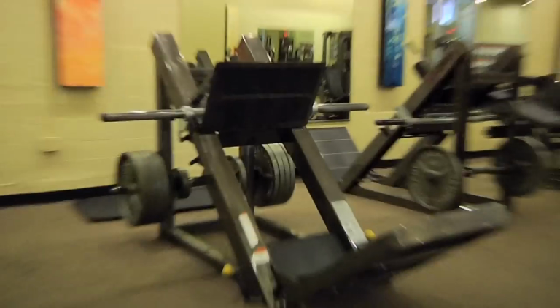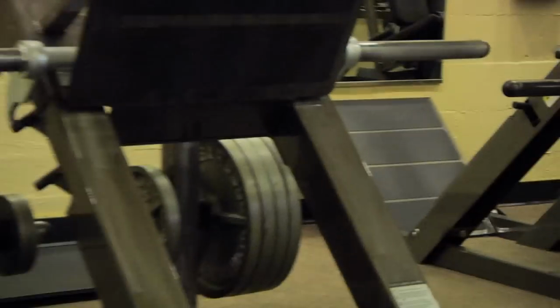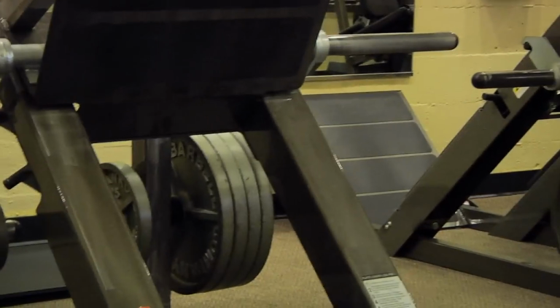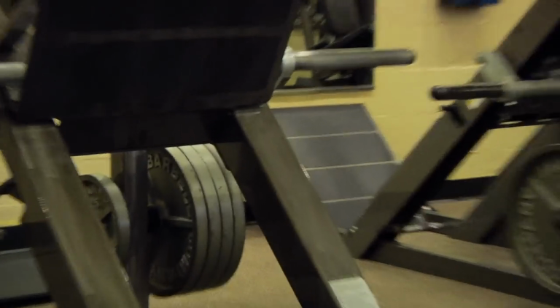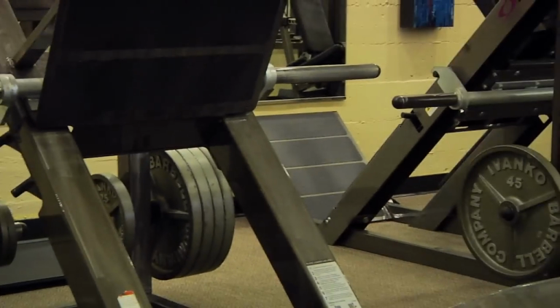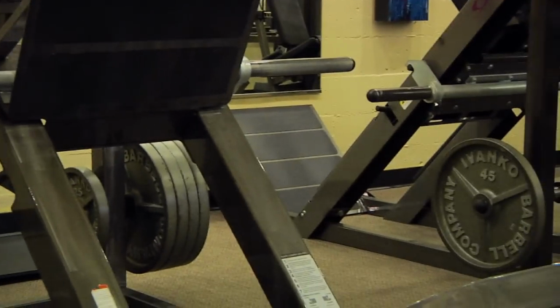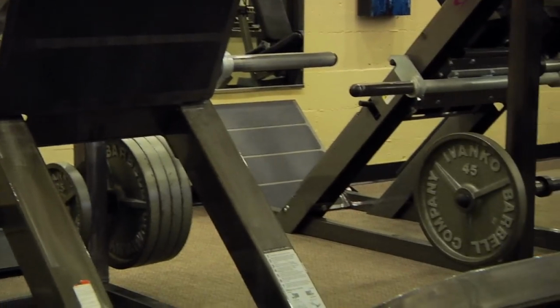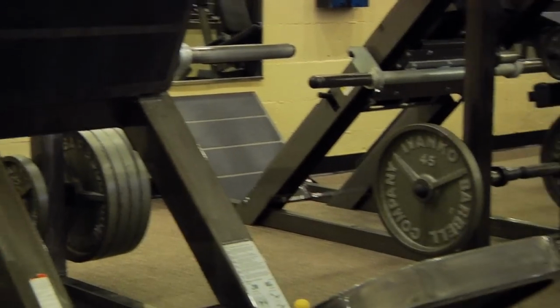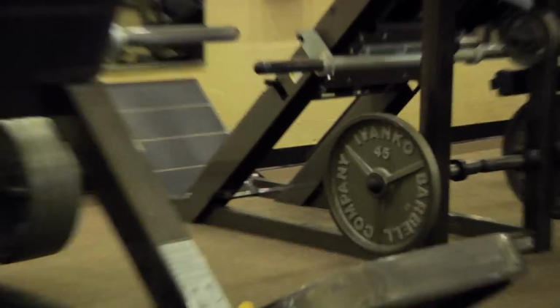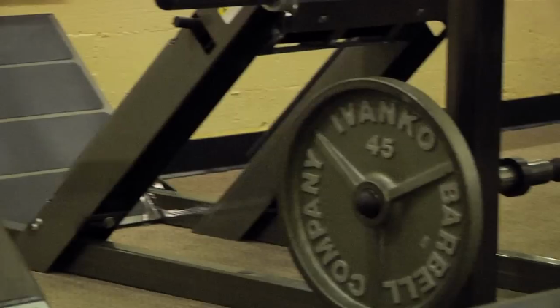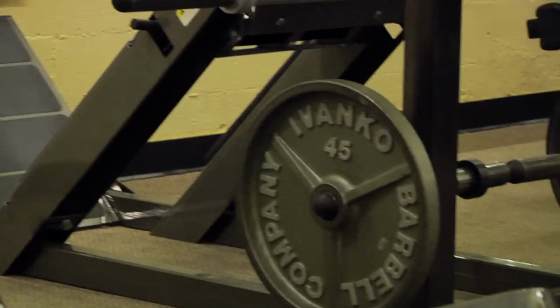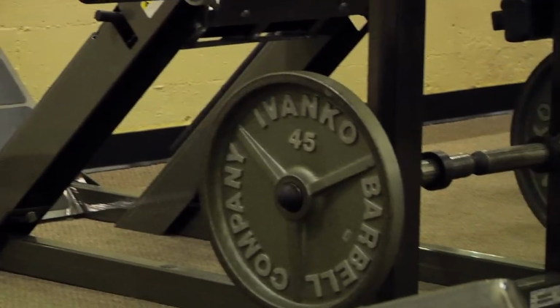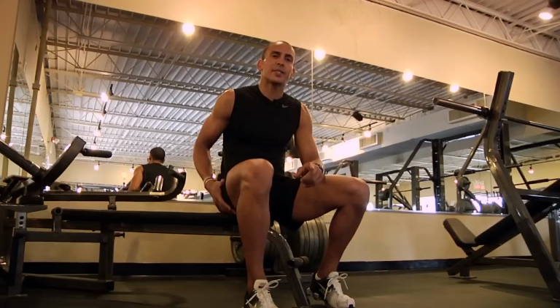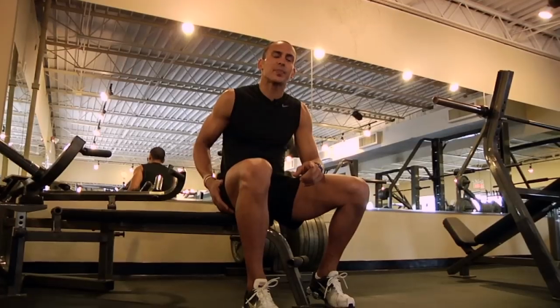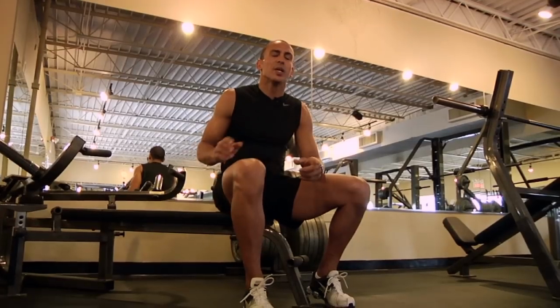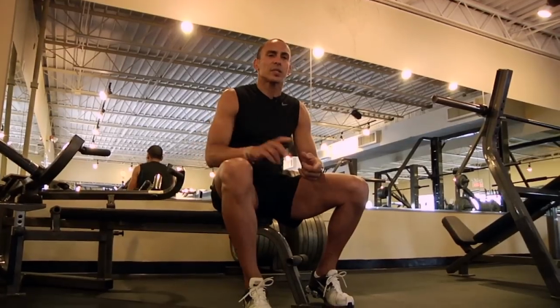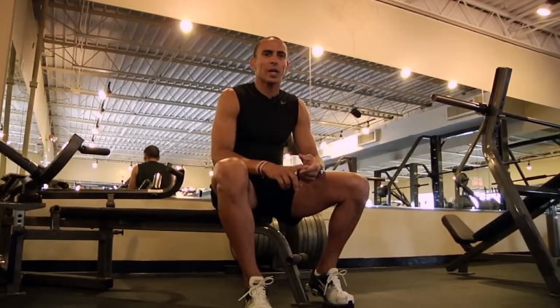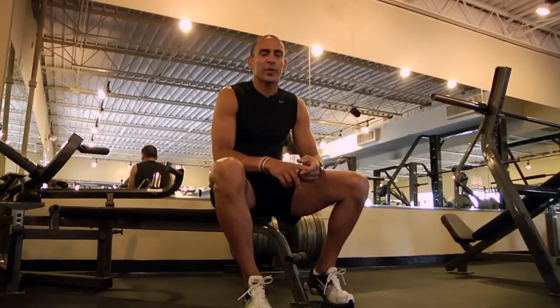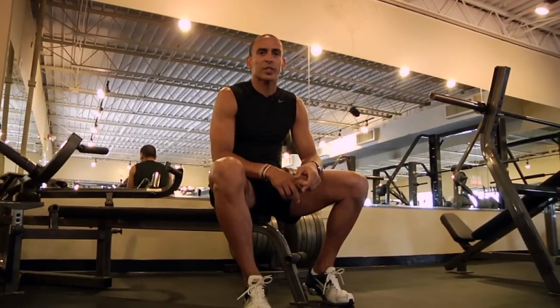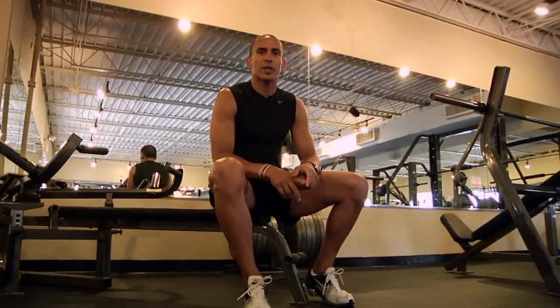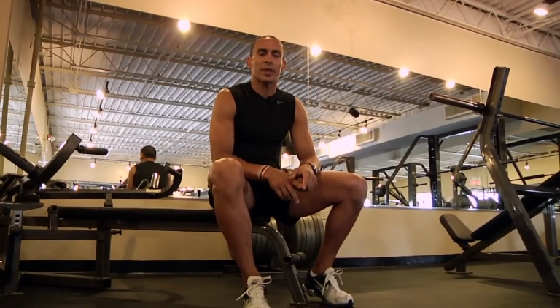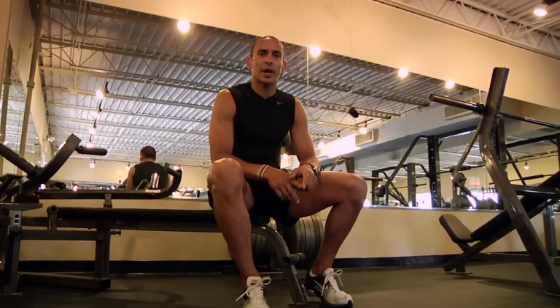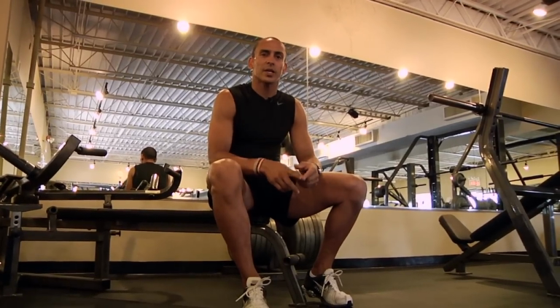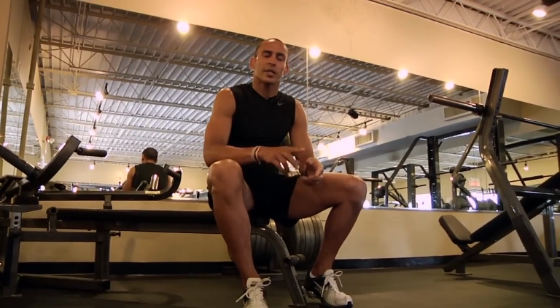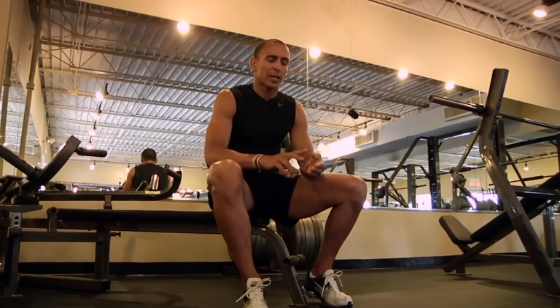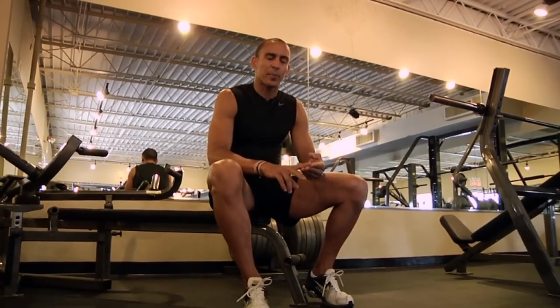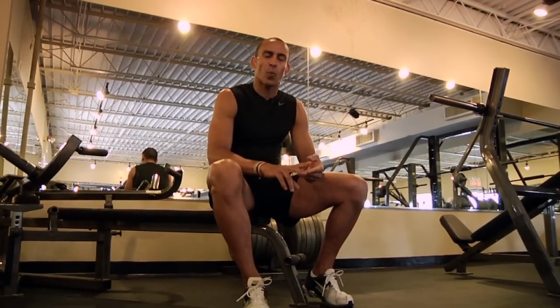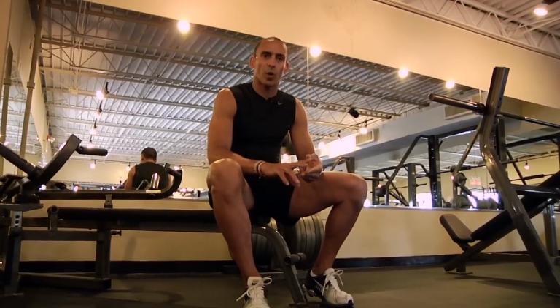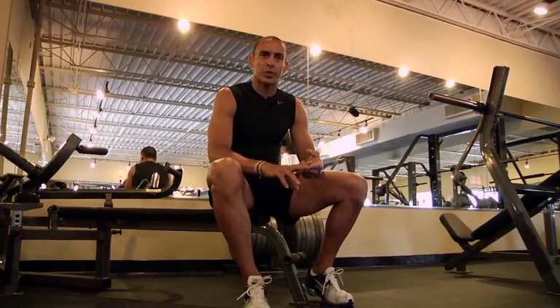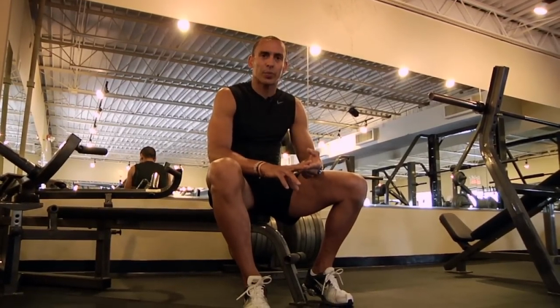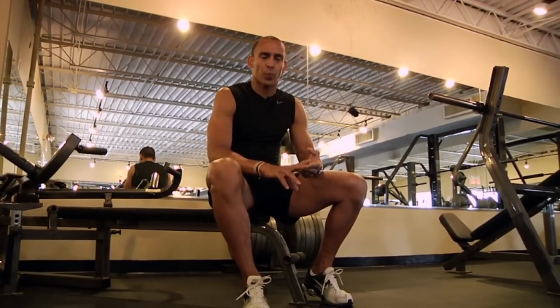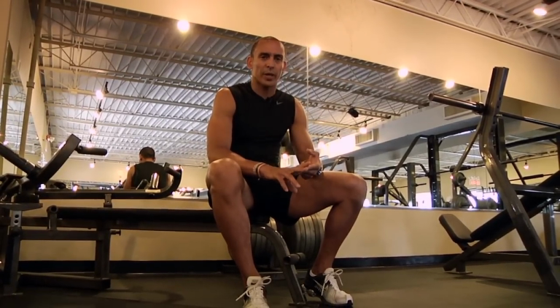Now we're going to talk about reducing cellulite in your thighs. Cellulite reduction in the thighs can happen one or two ways.